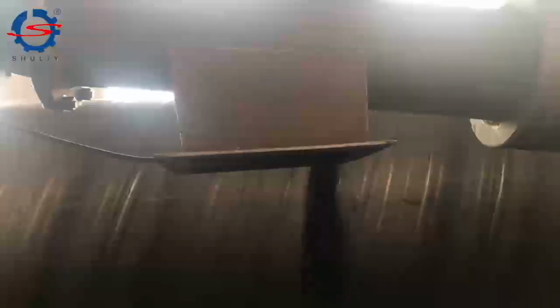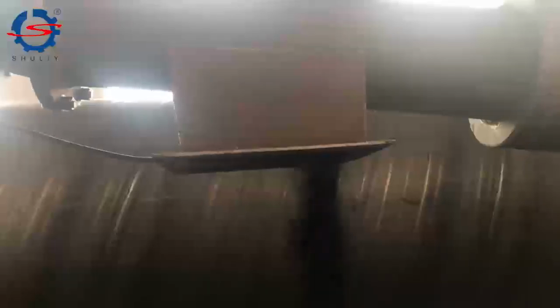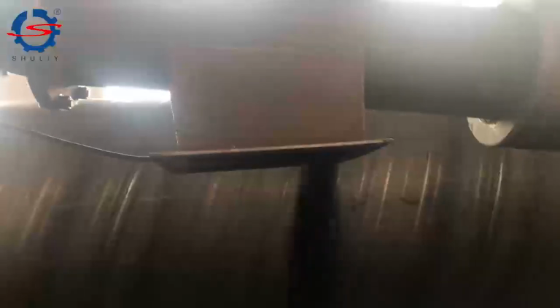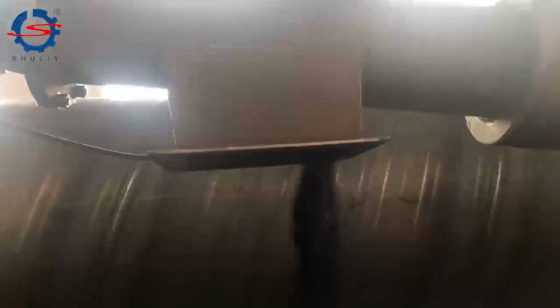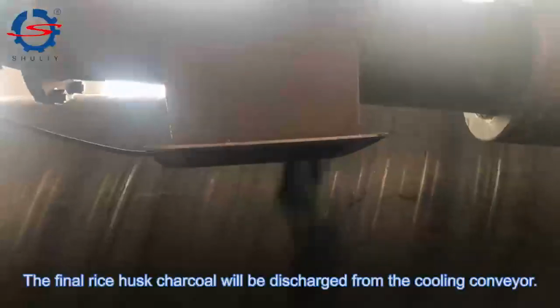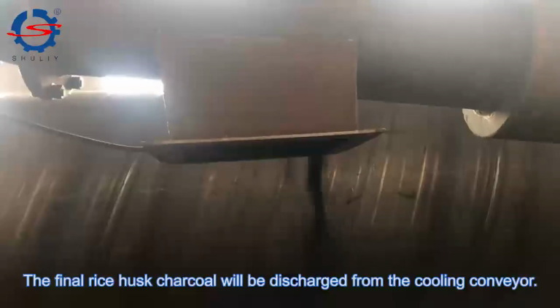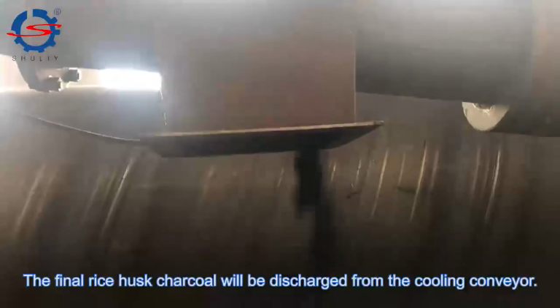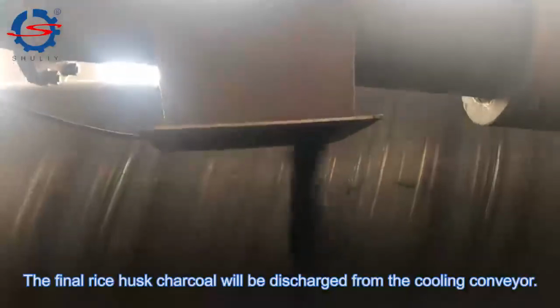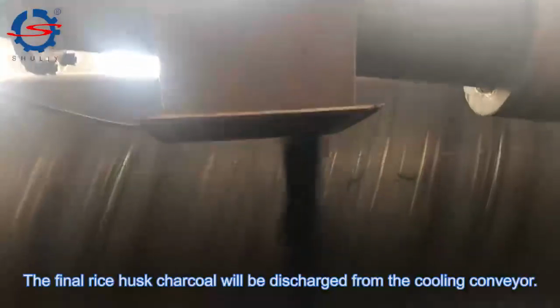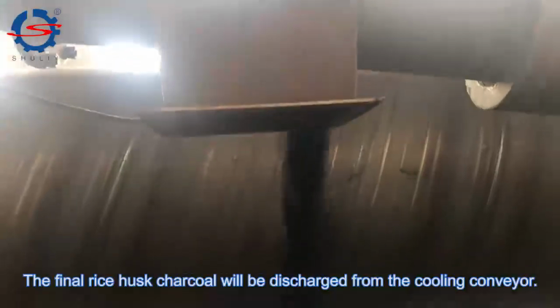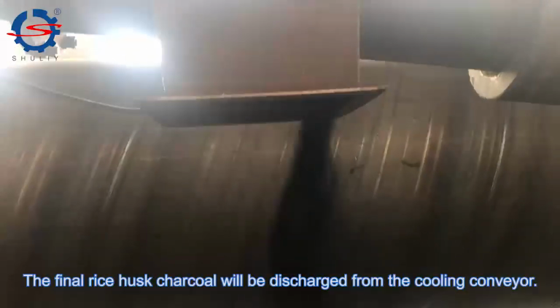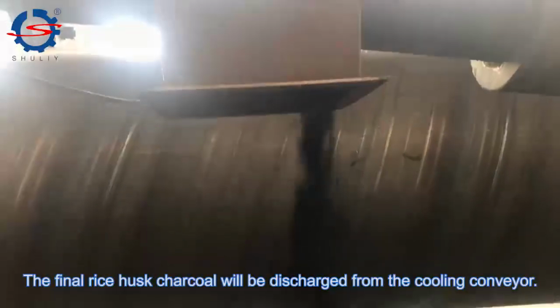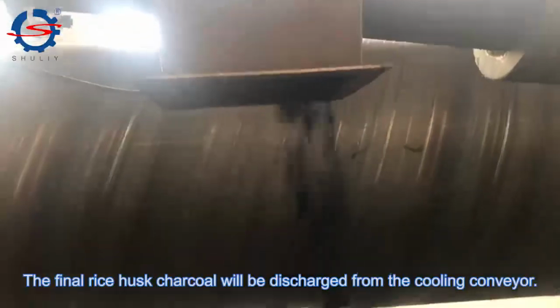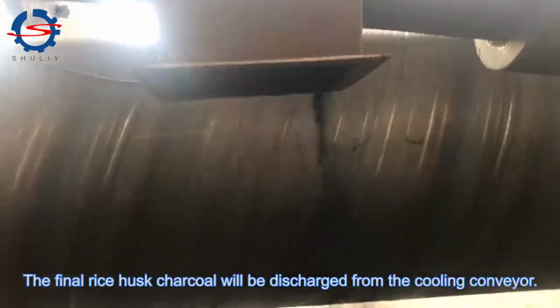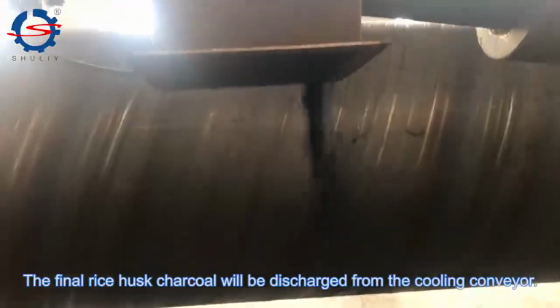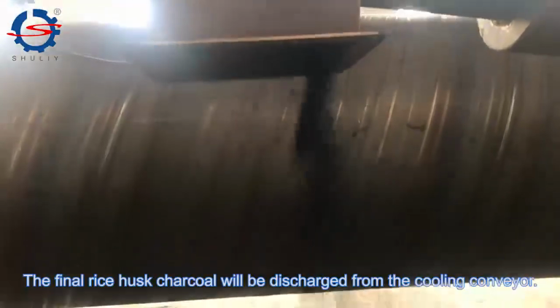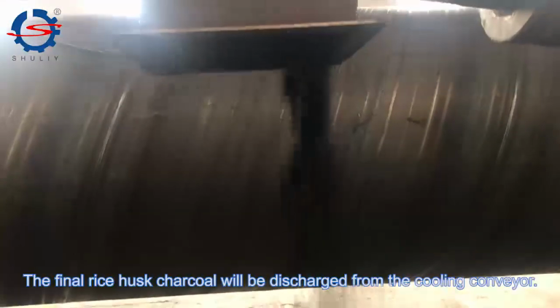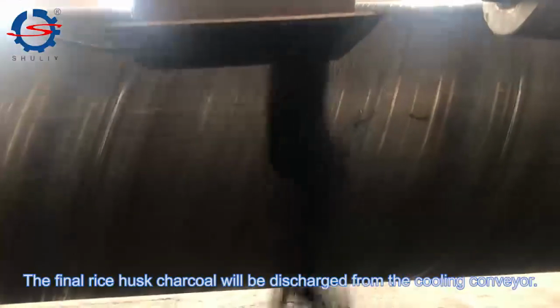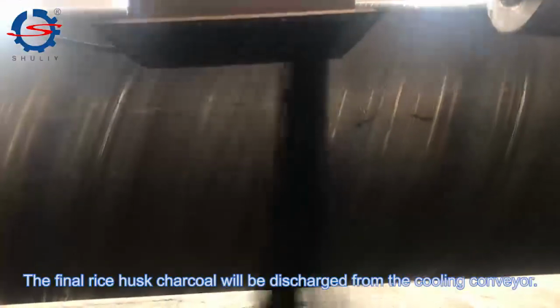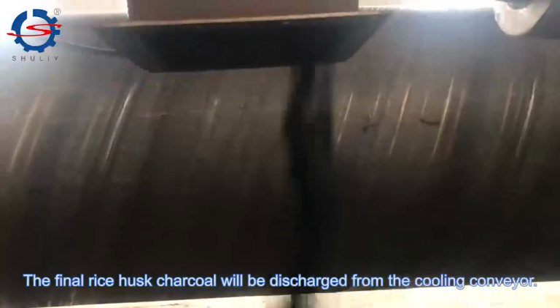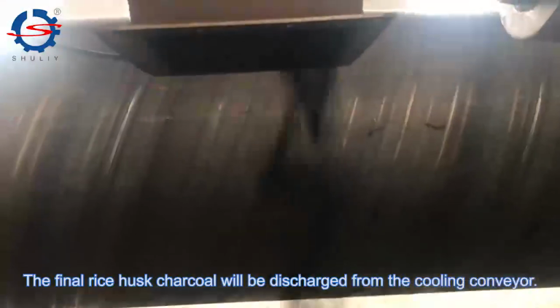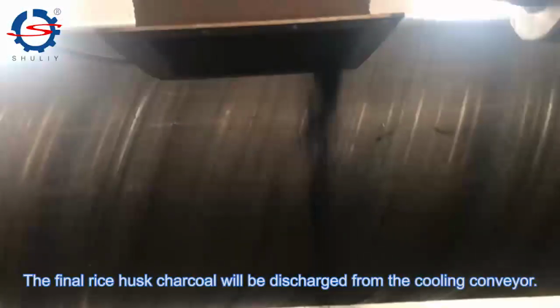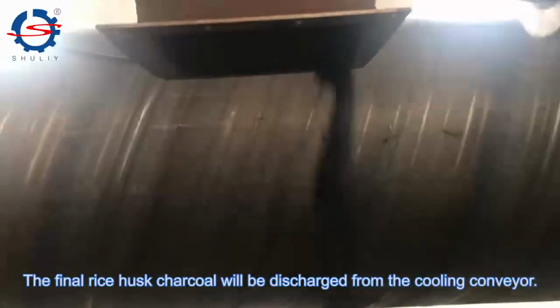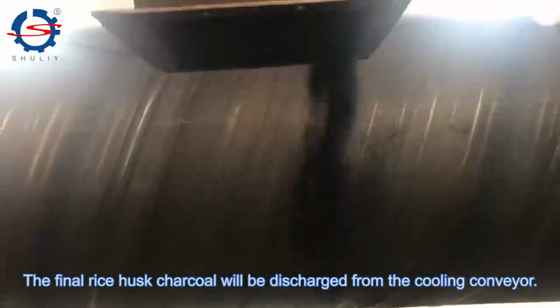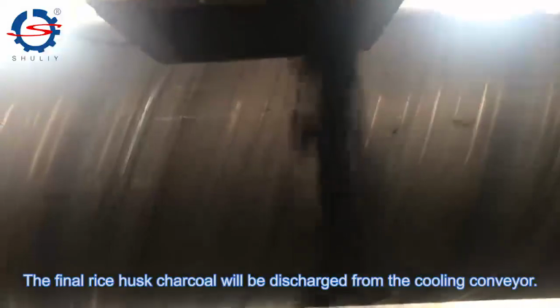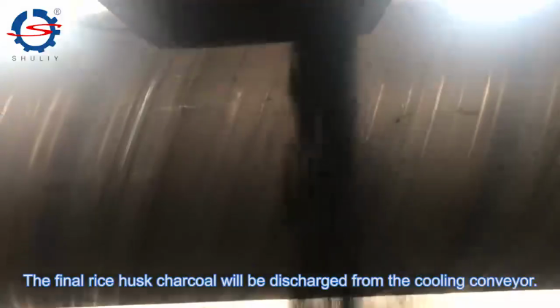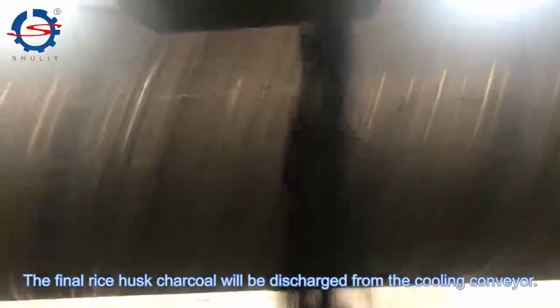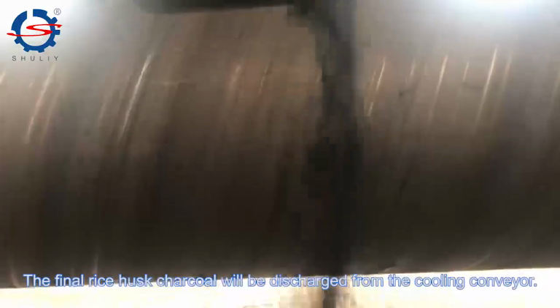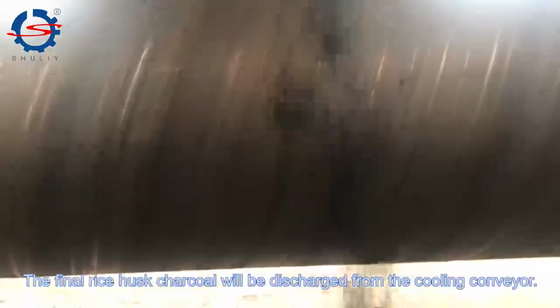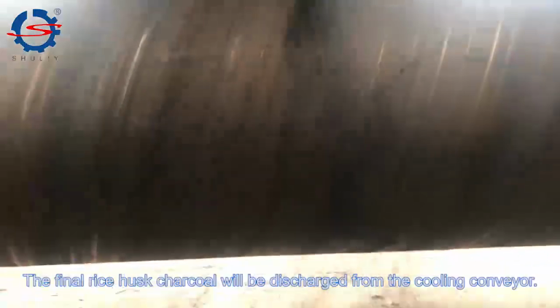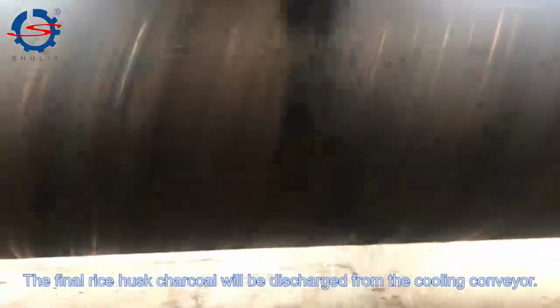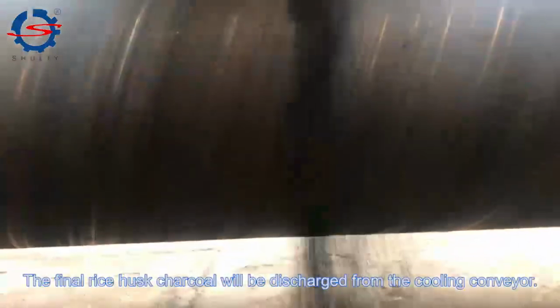The final rice husk charcoal will be discharged from the cooling conveyor.